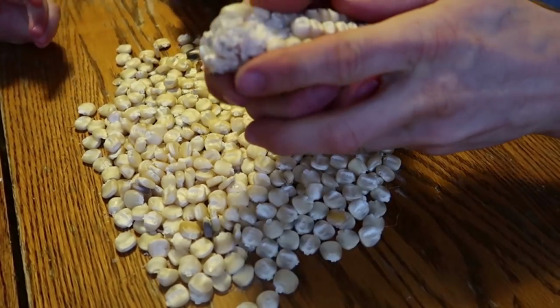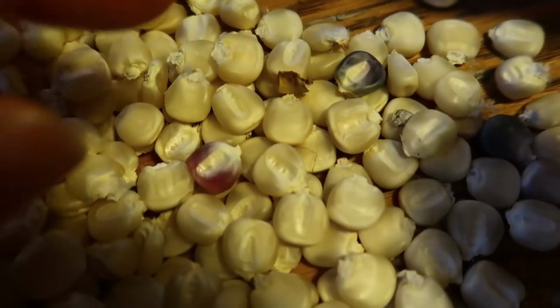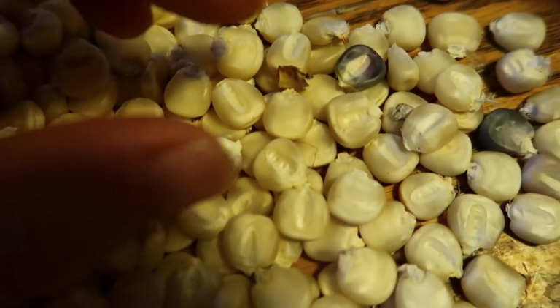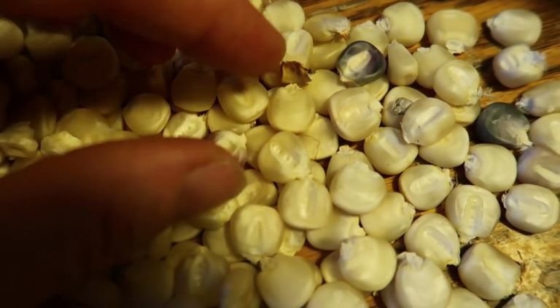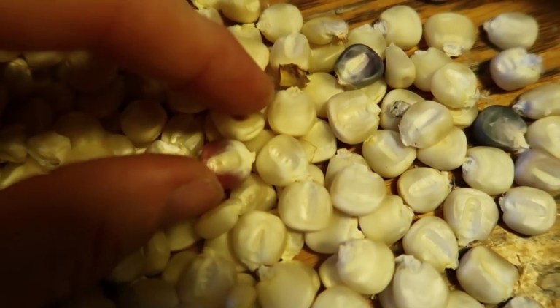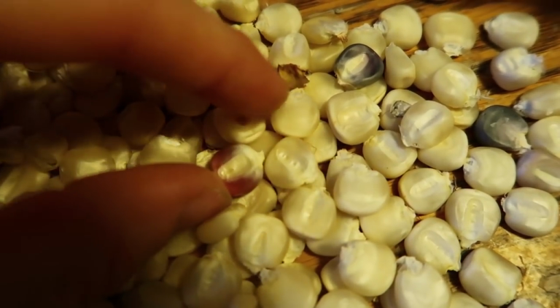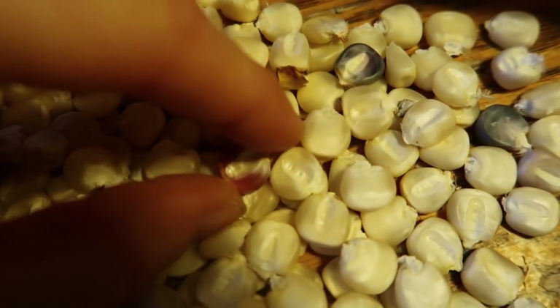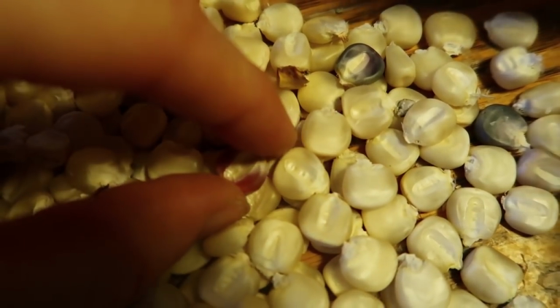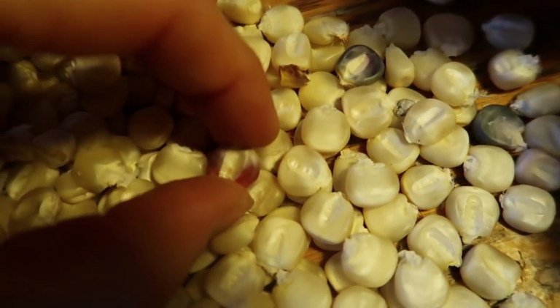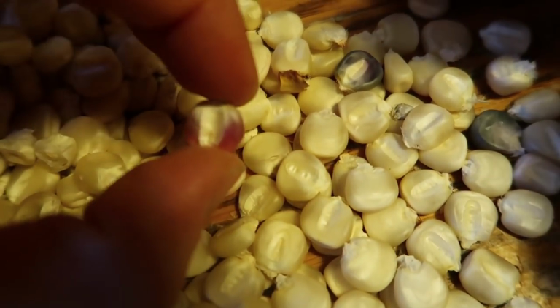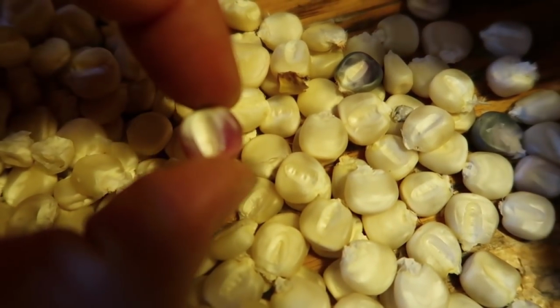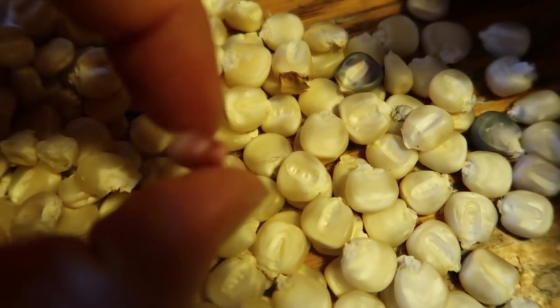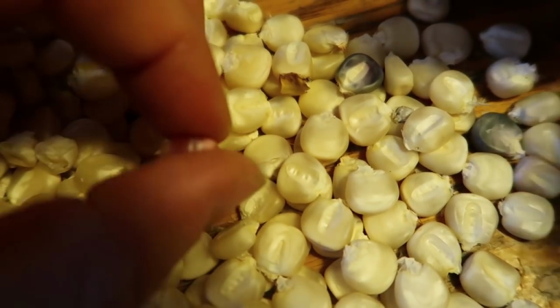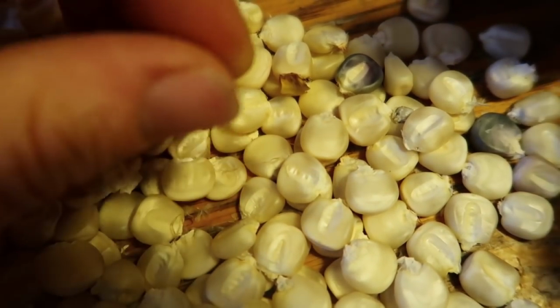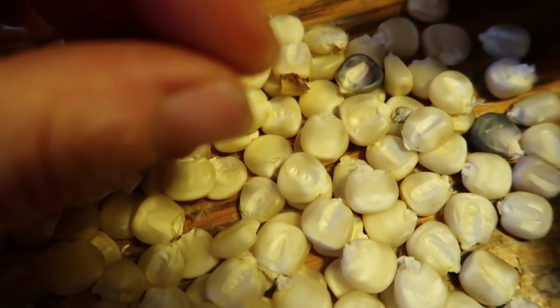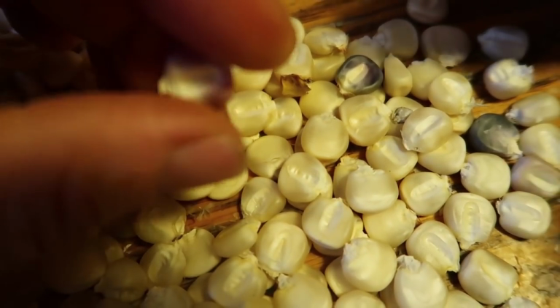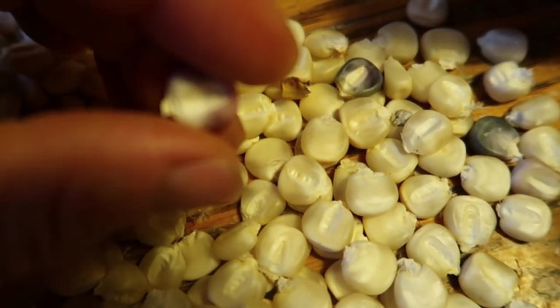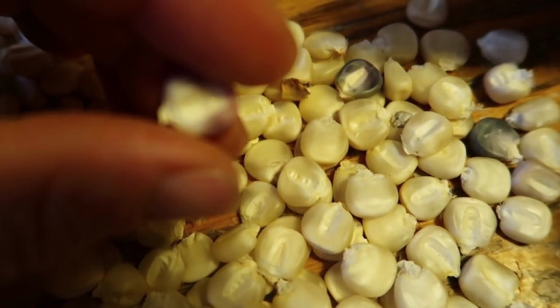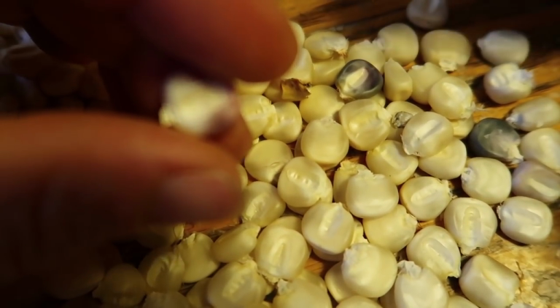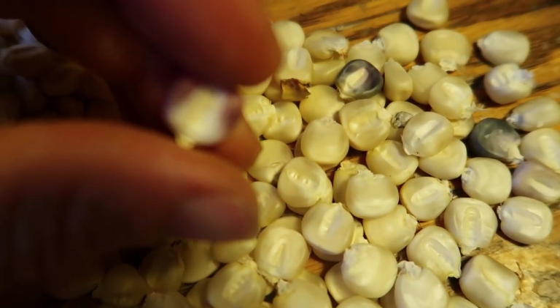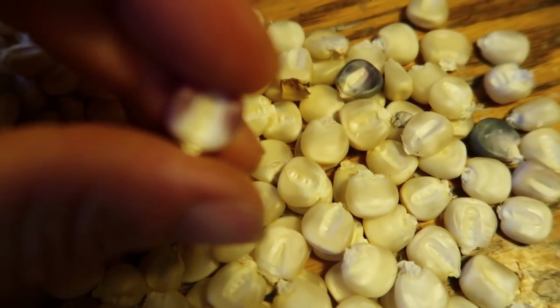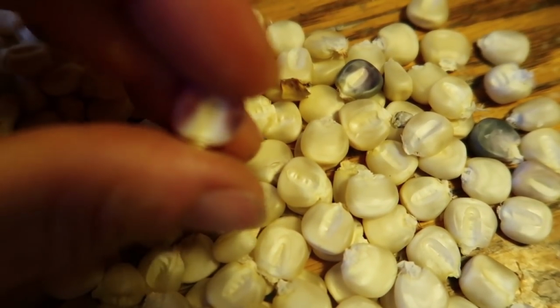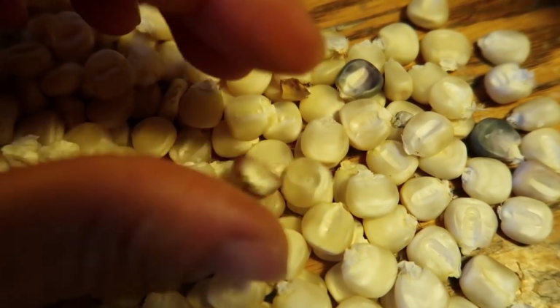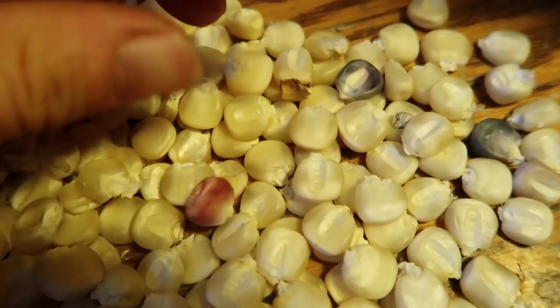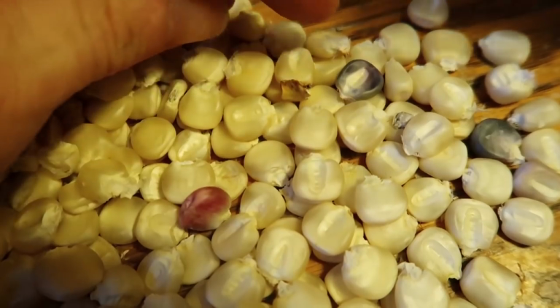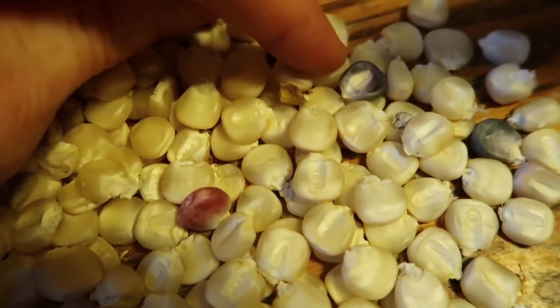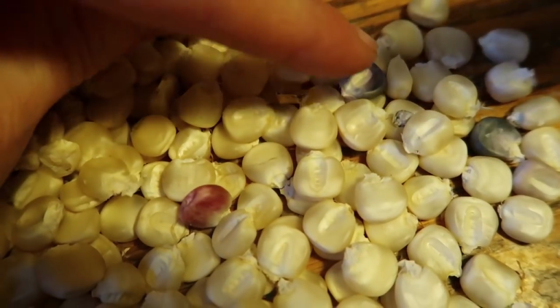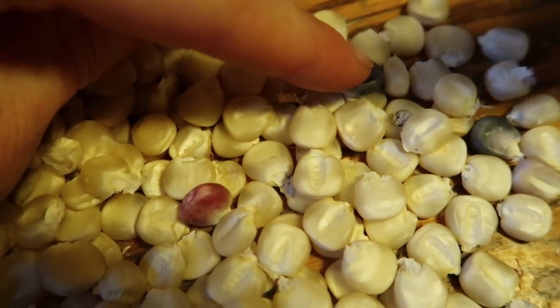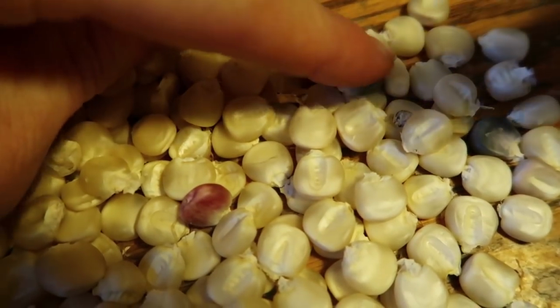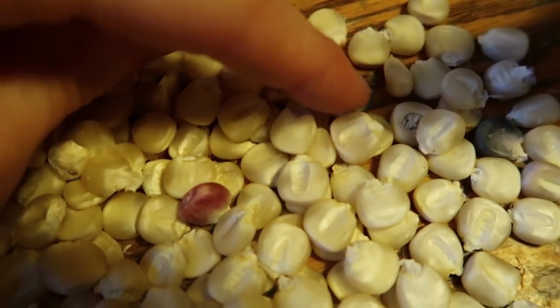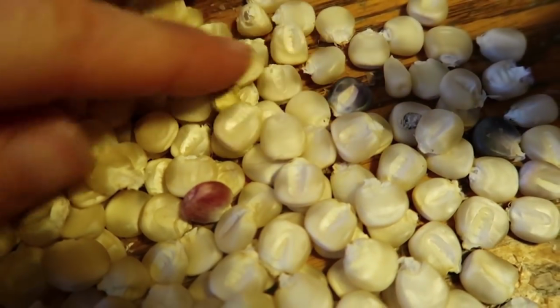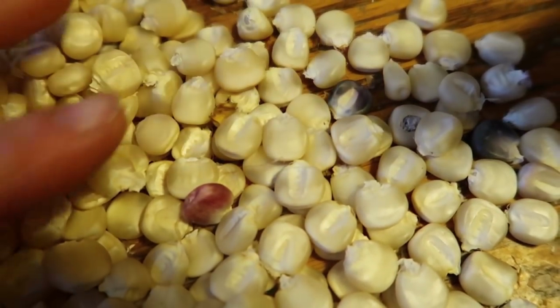These kernels are beautiful. There's some purple ones in here, some pink ones and then purple ones.